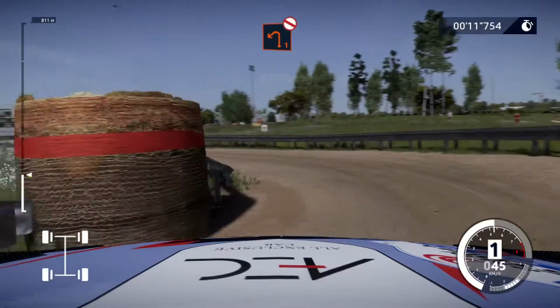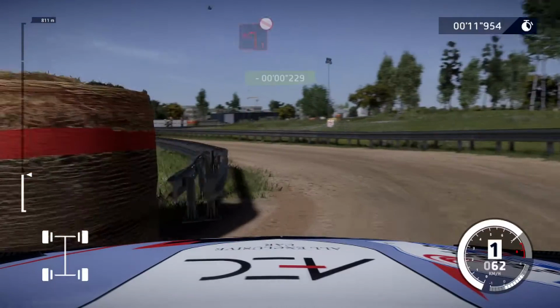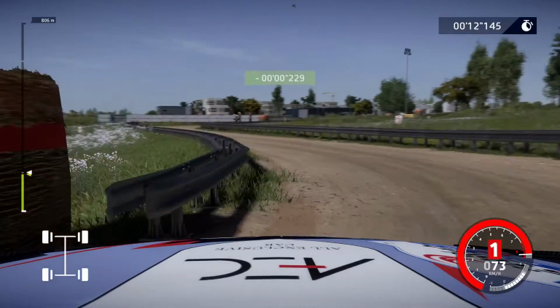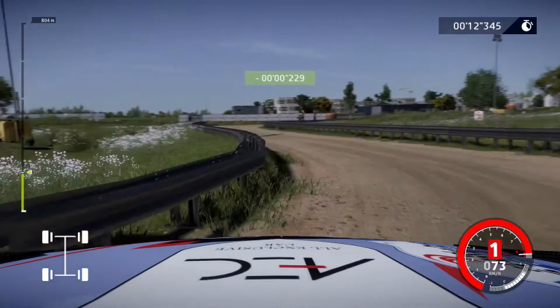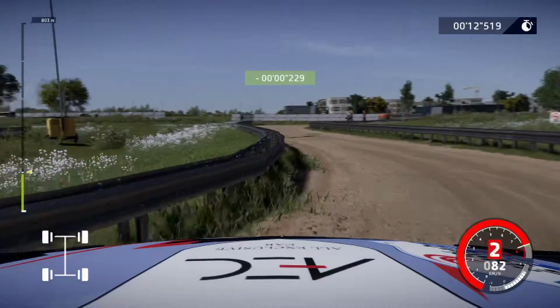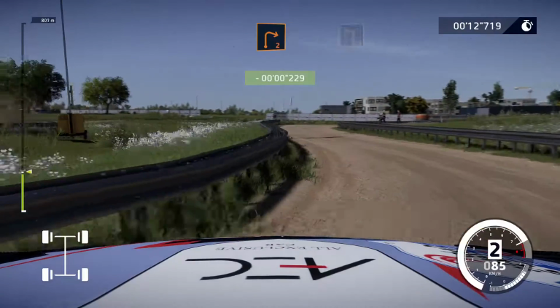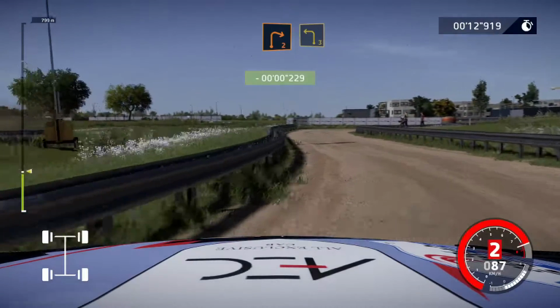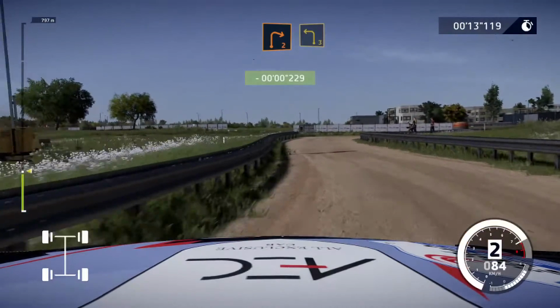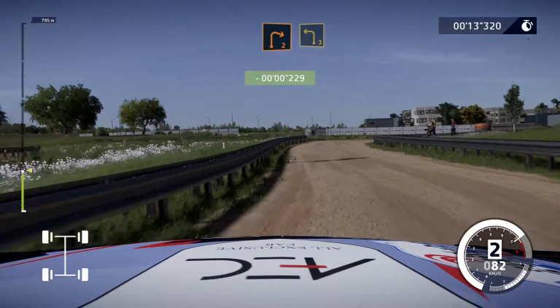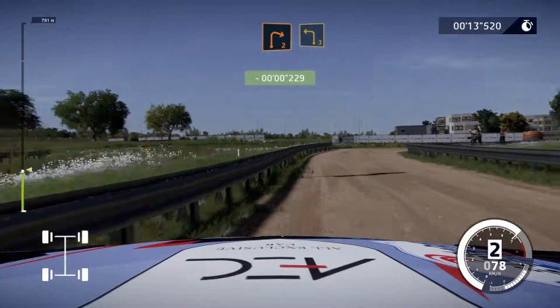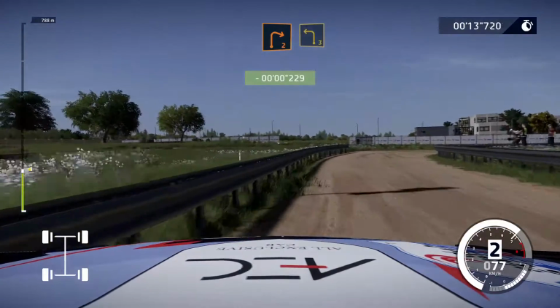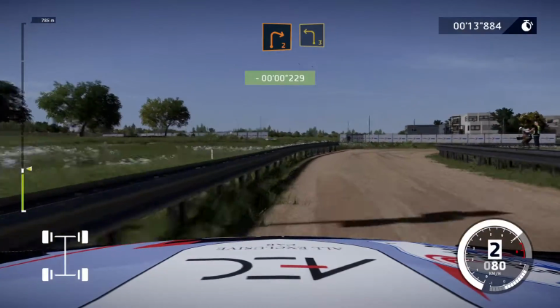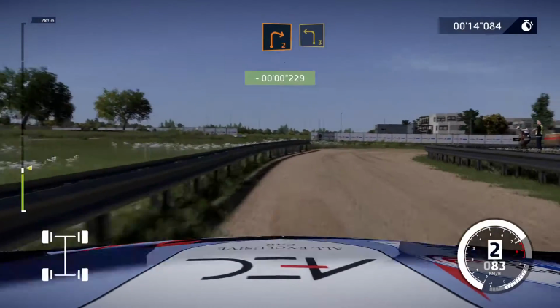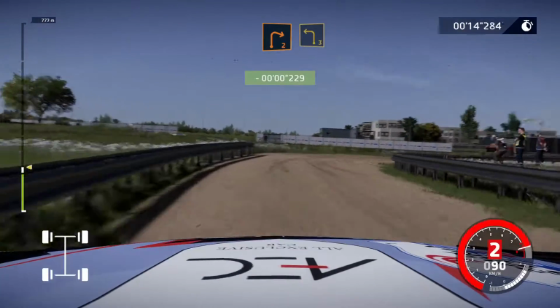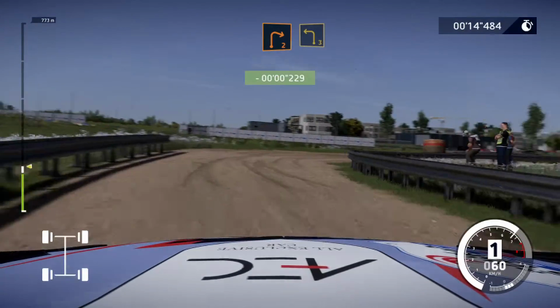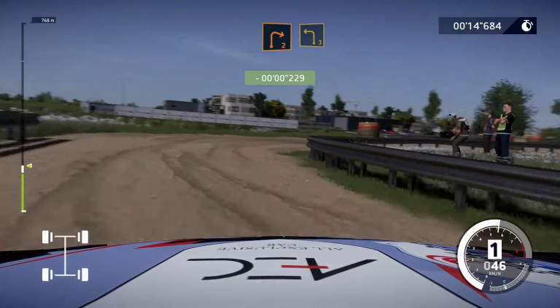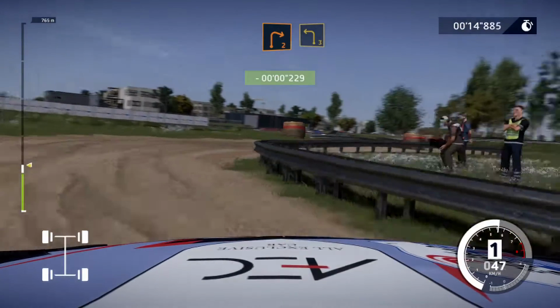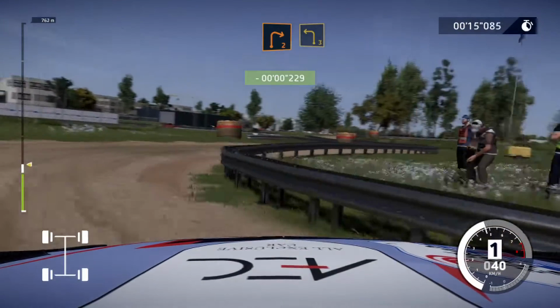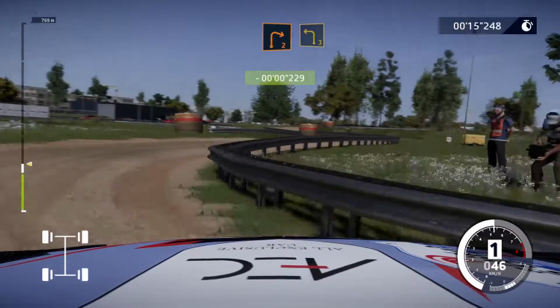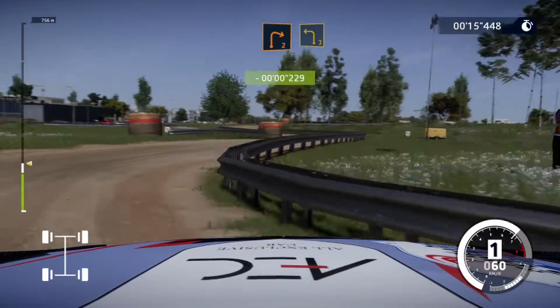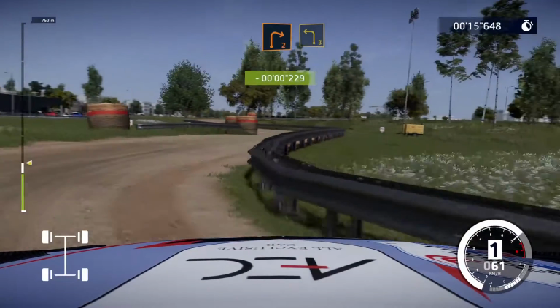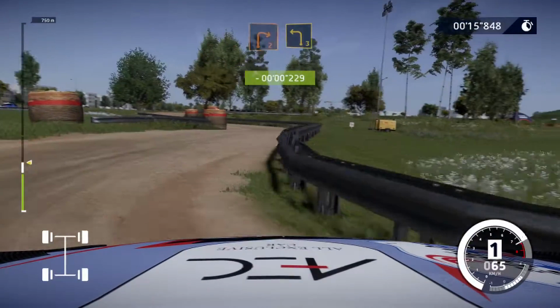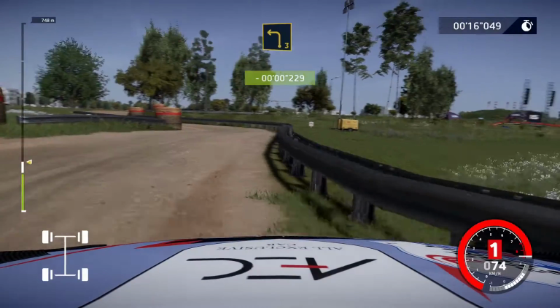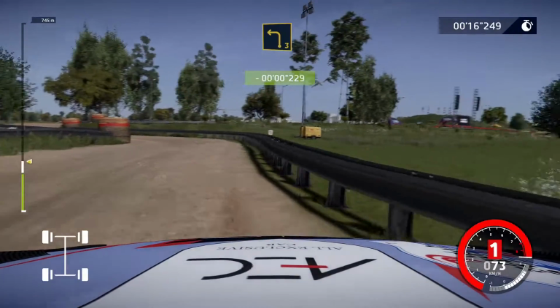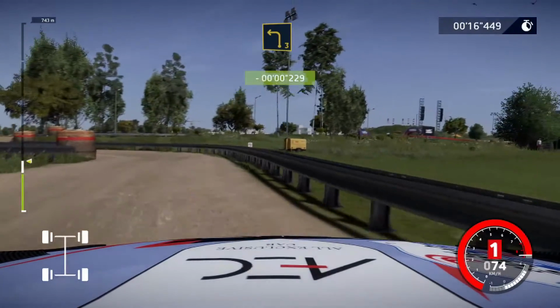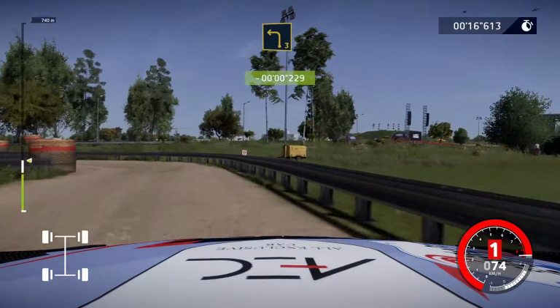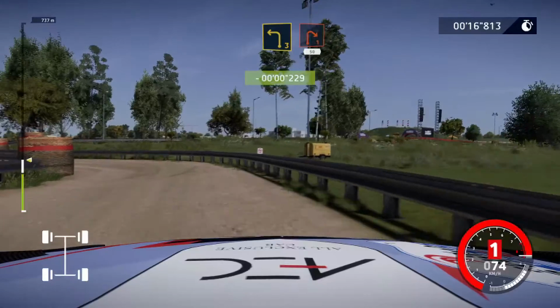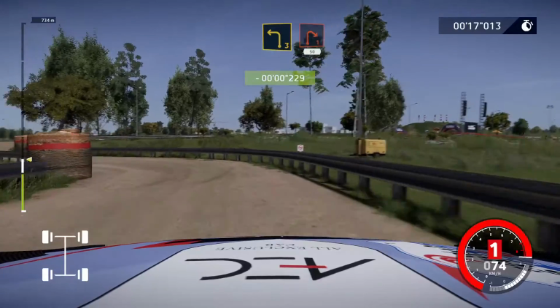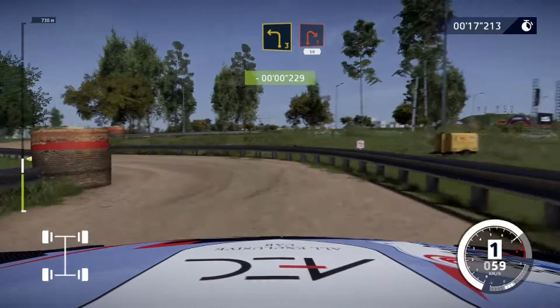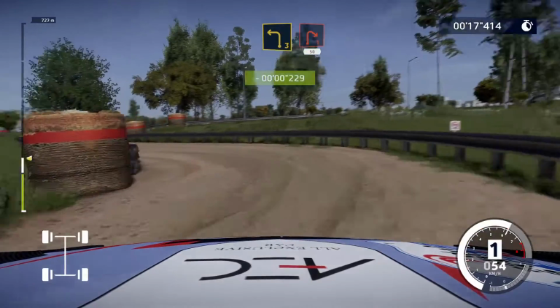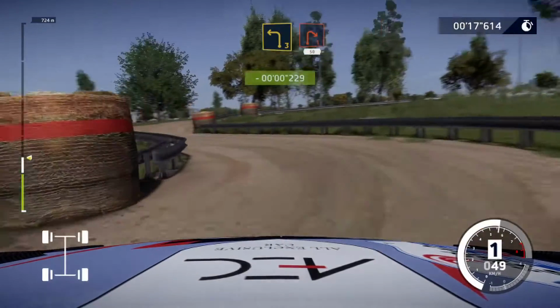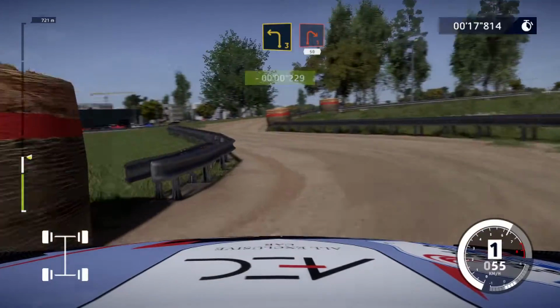Yes! And right 2, into left 3, short. And right 1, 50.